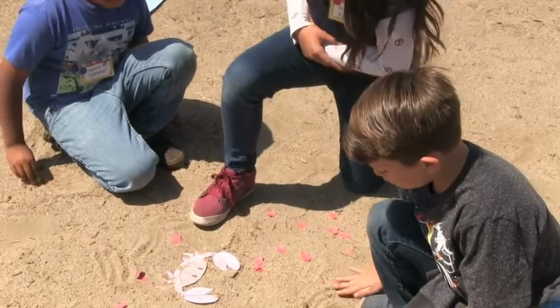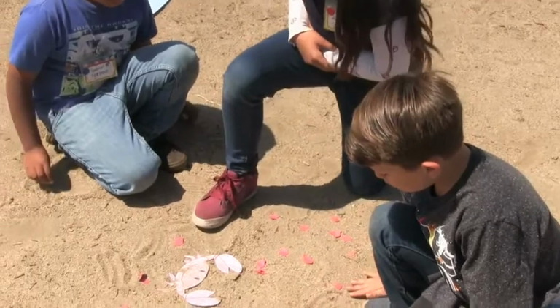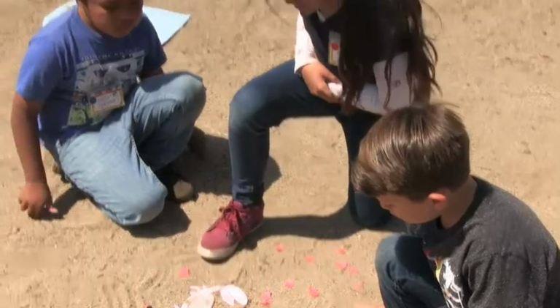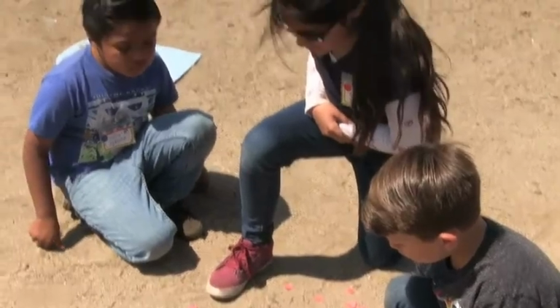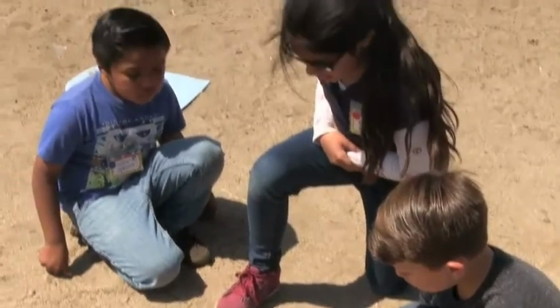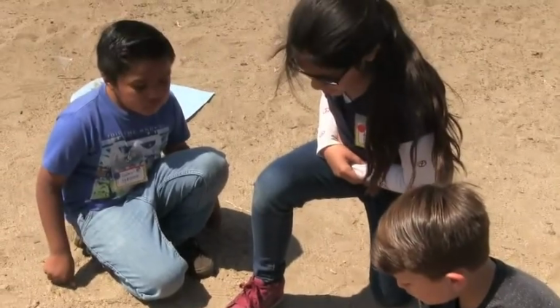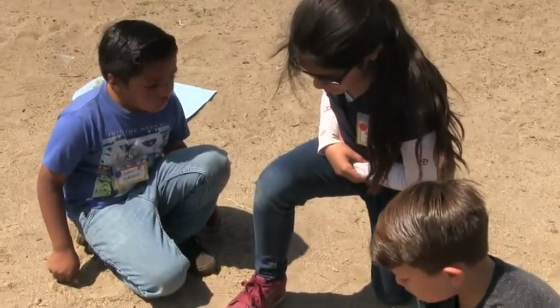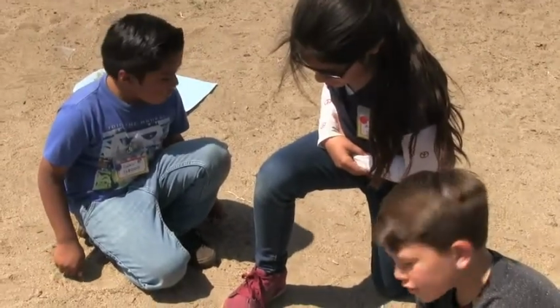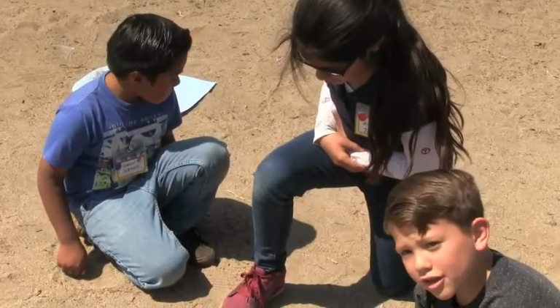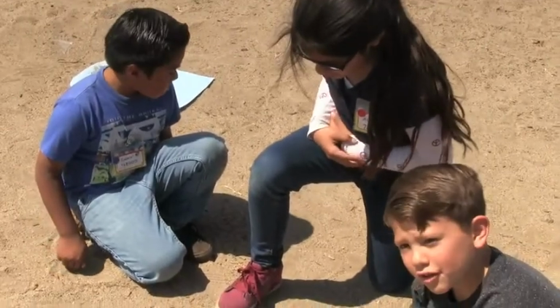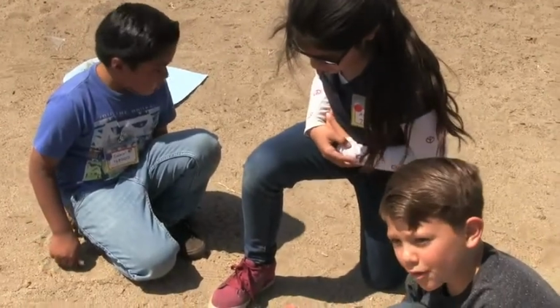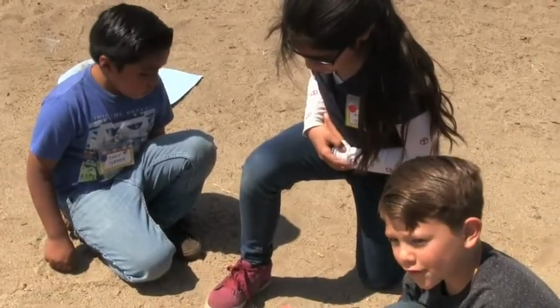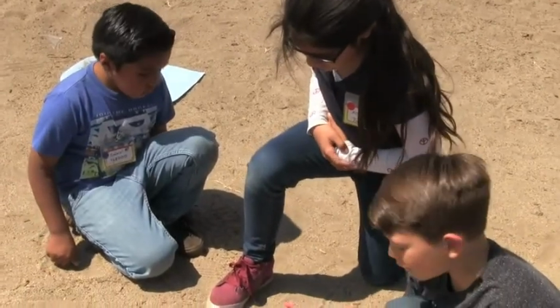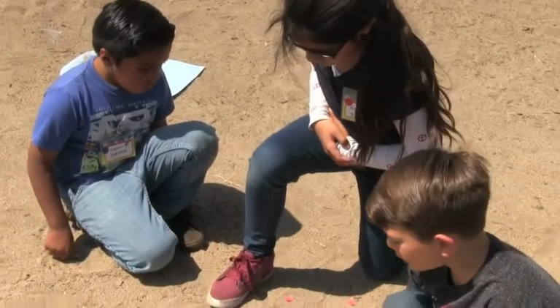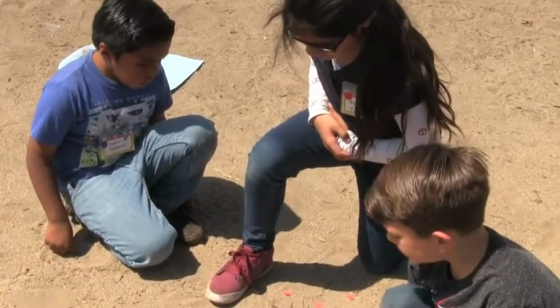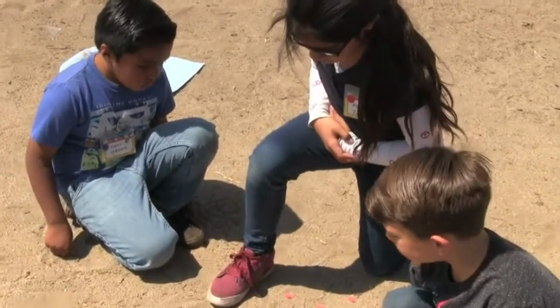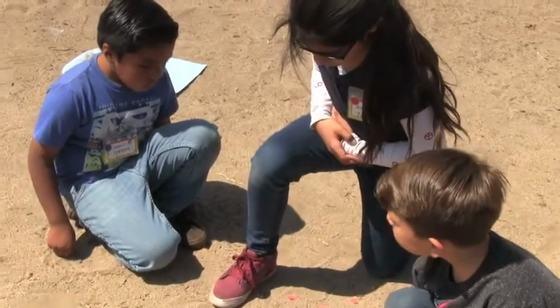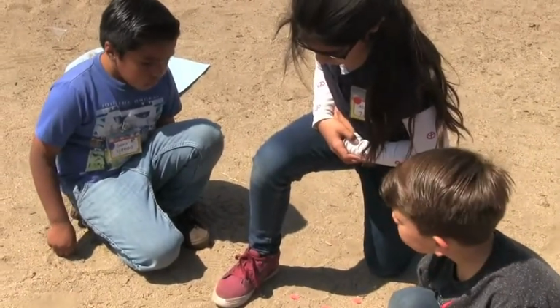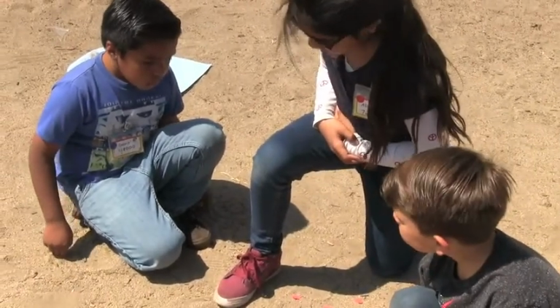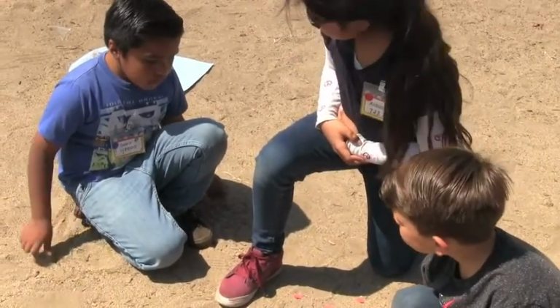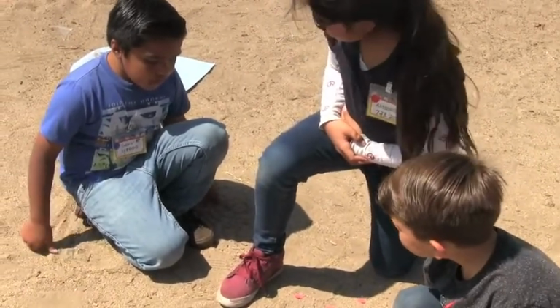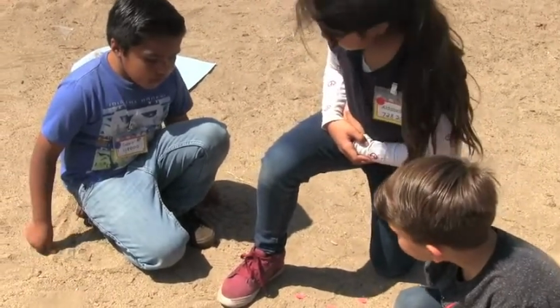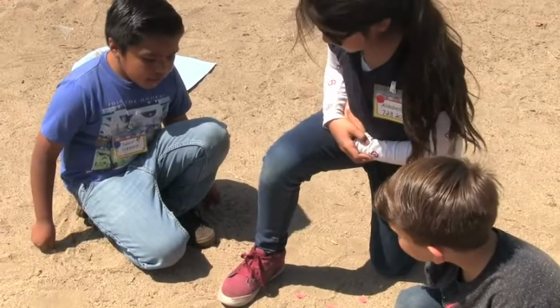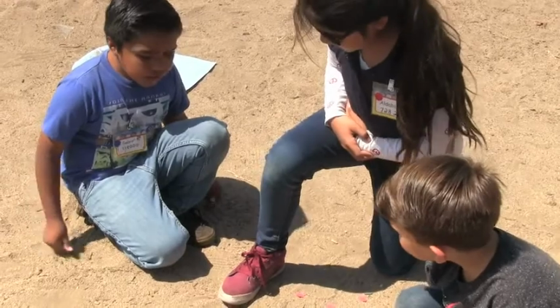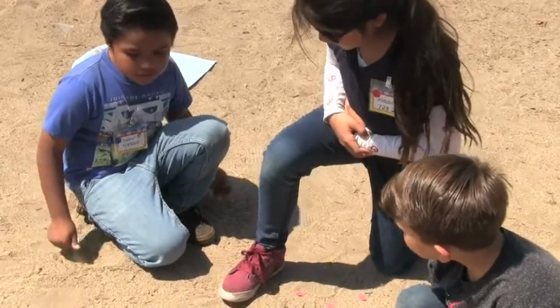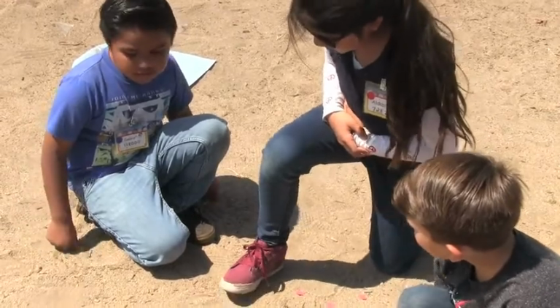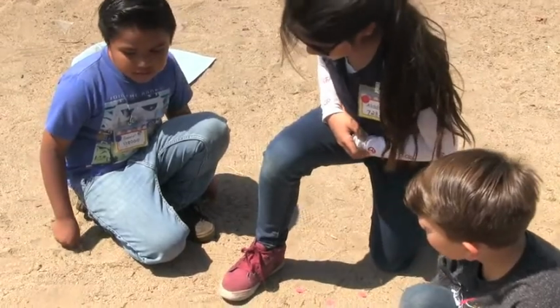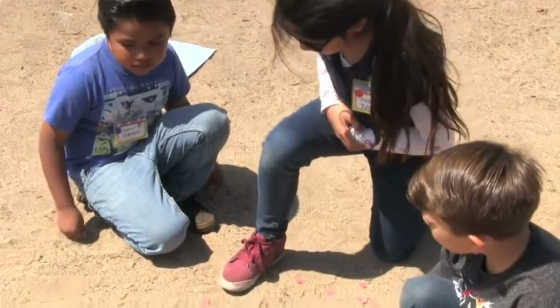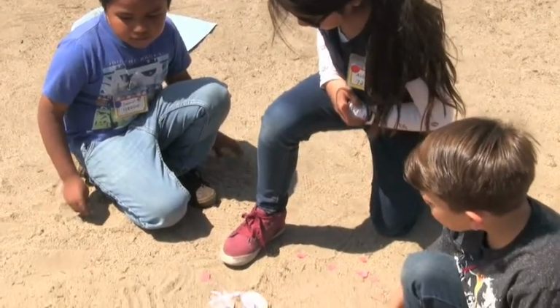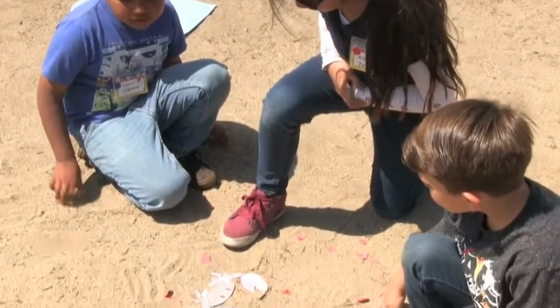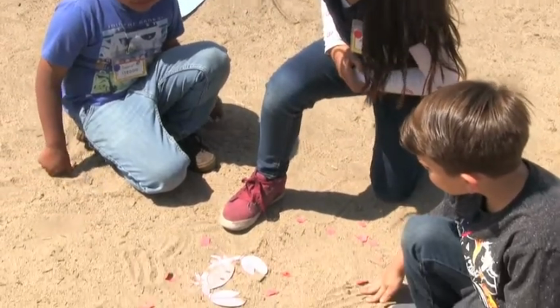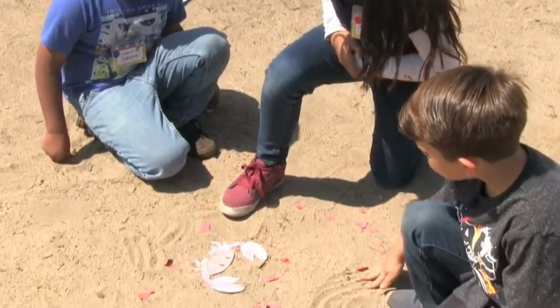Look how young this crab is. Look how small they are. I think there's an empty shell right over there.